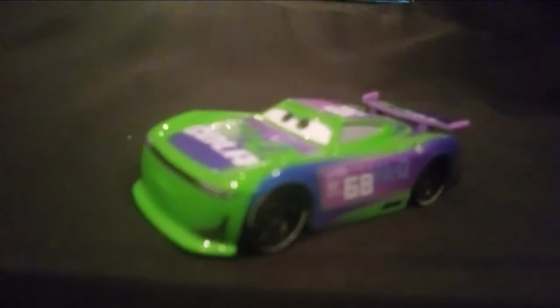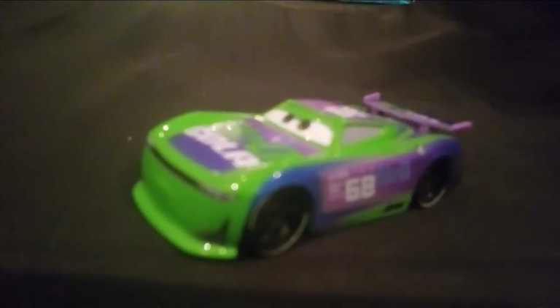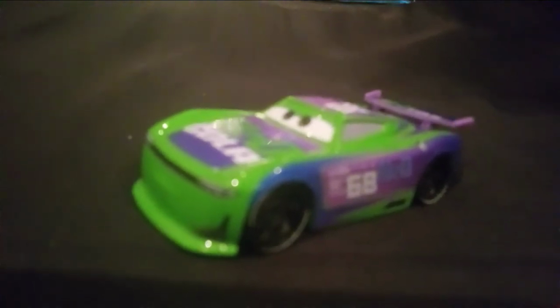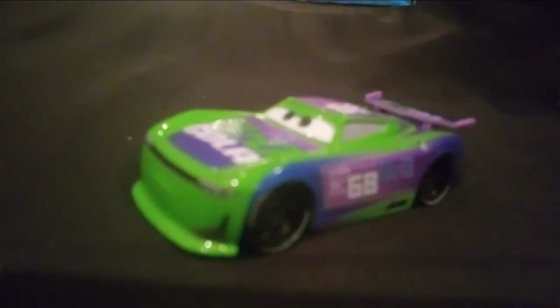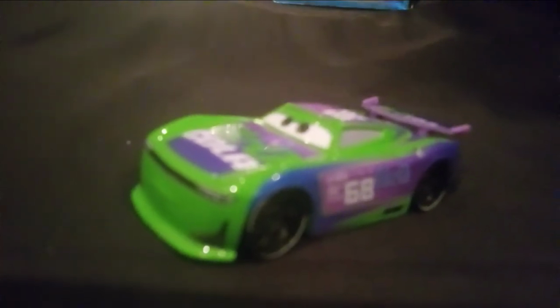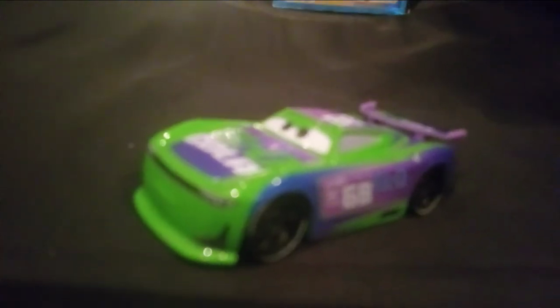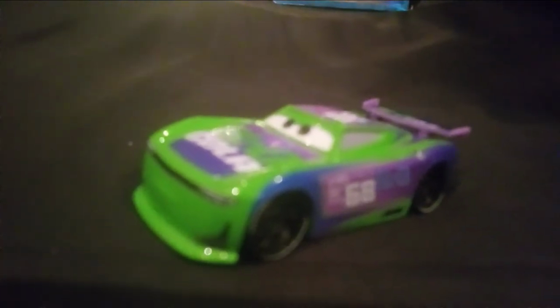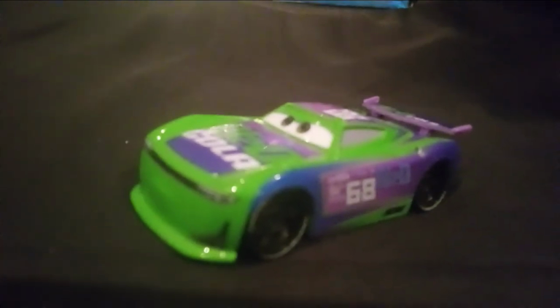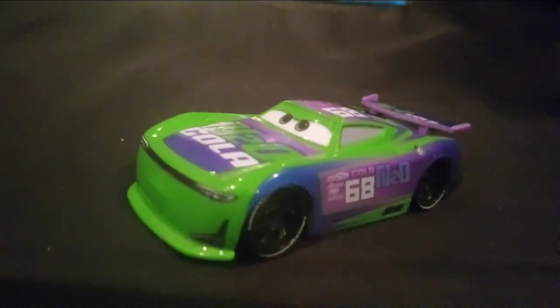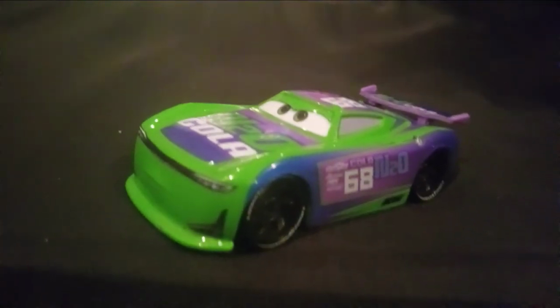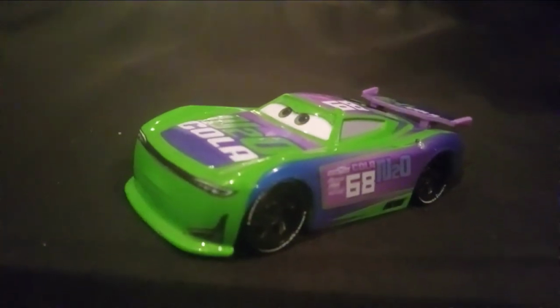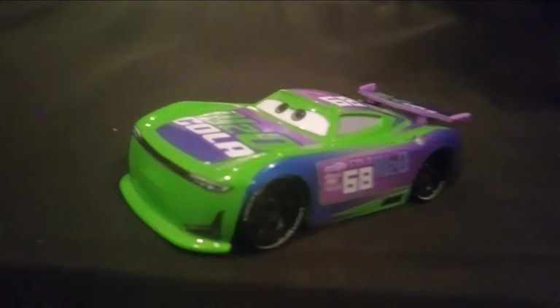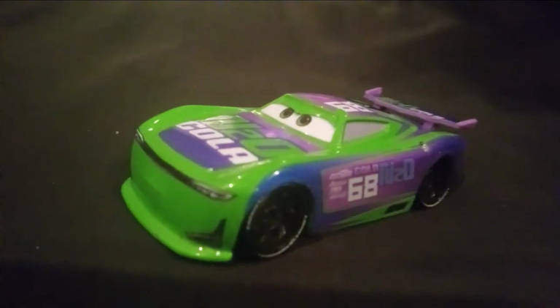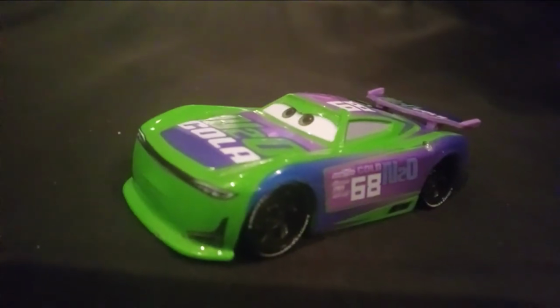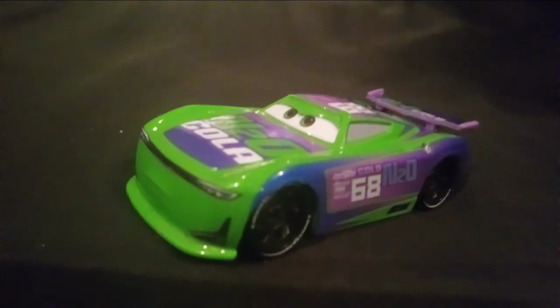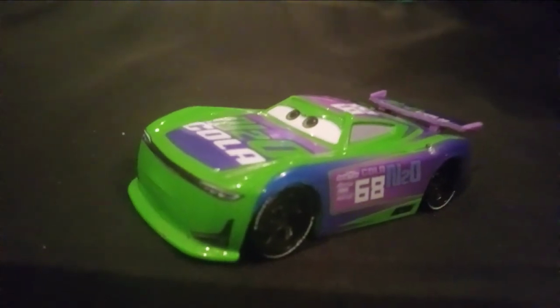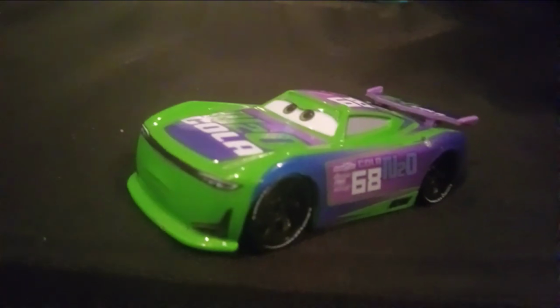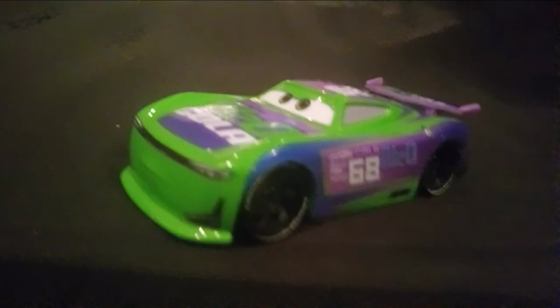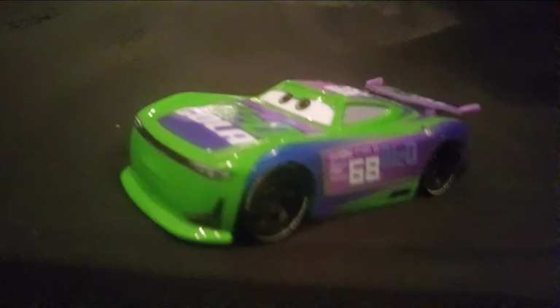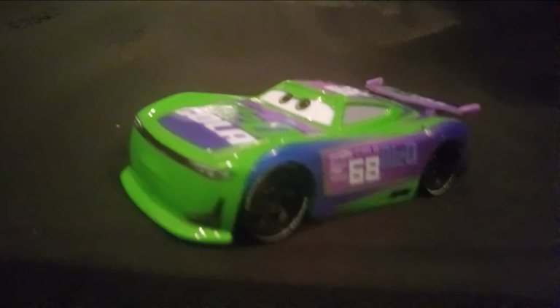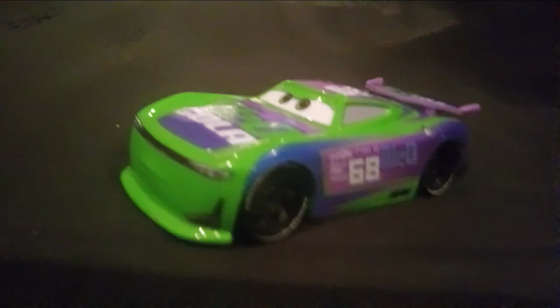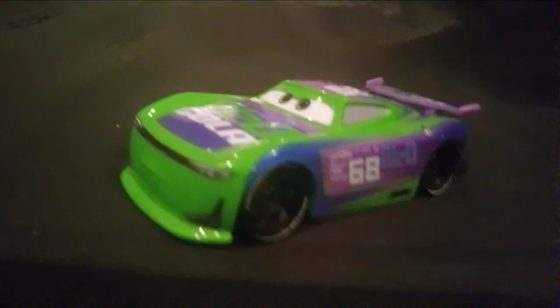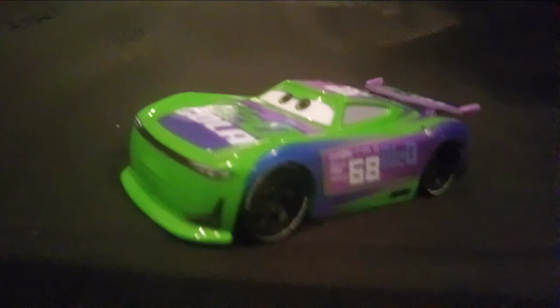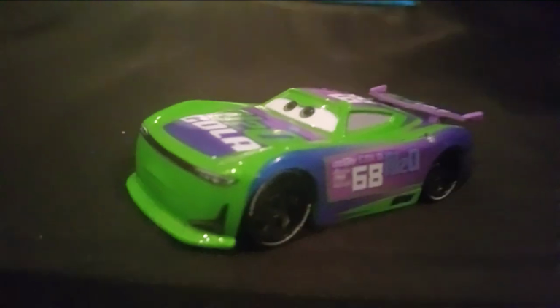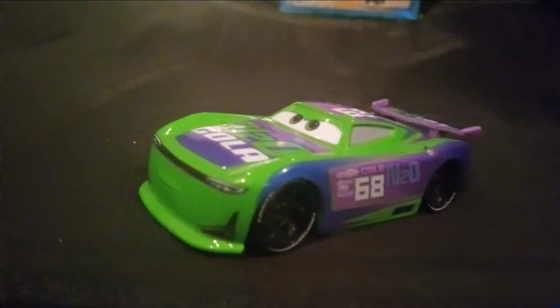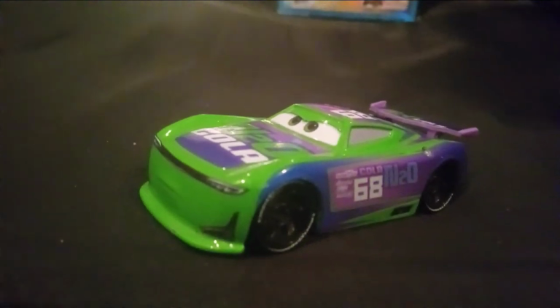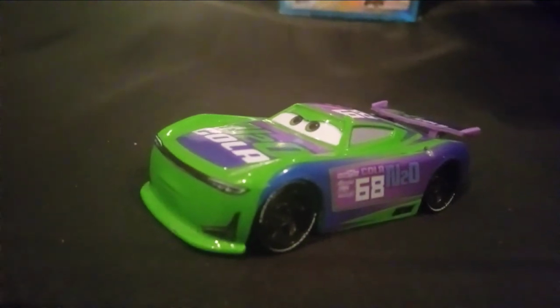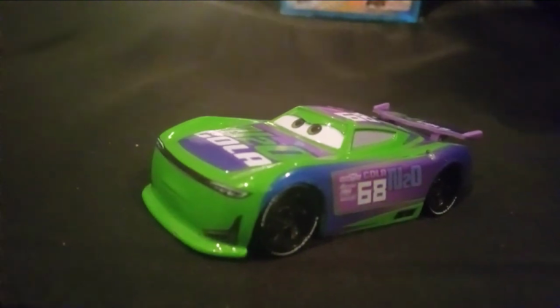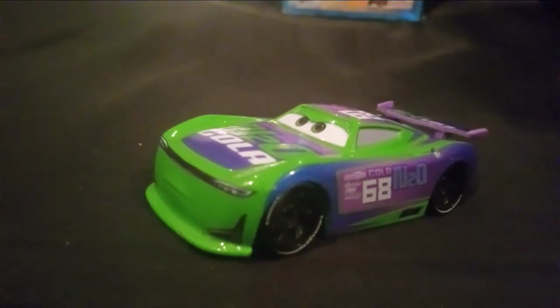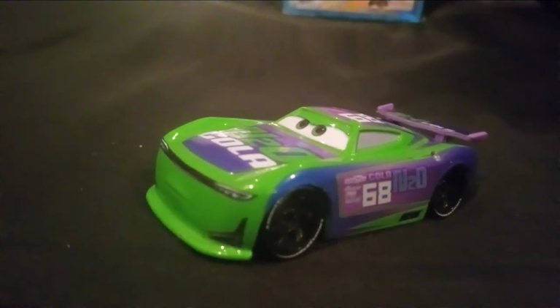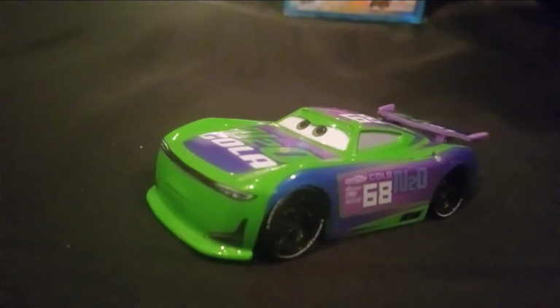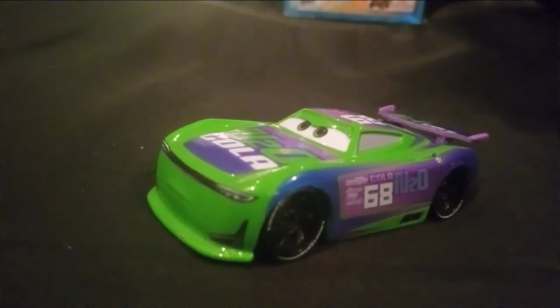Hello everyone, today I am reviewing the Next Gen Racer, and his name is H.J. Hollis.